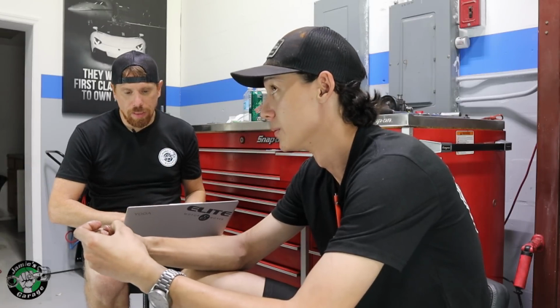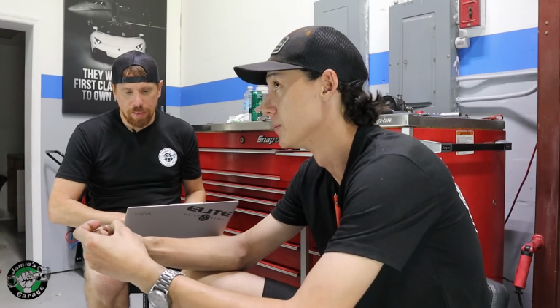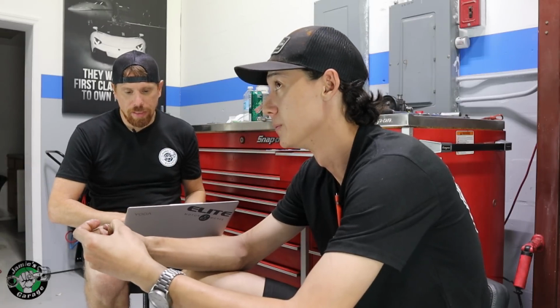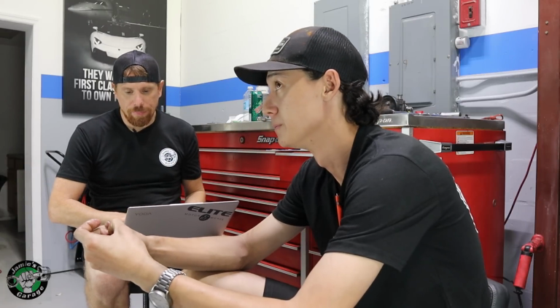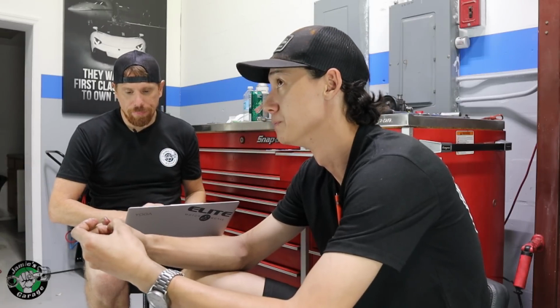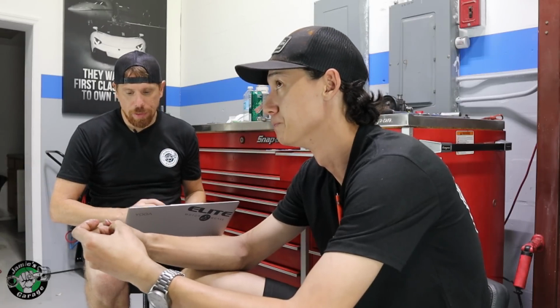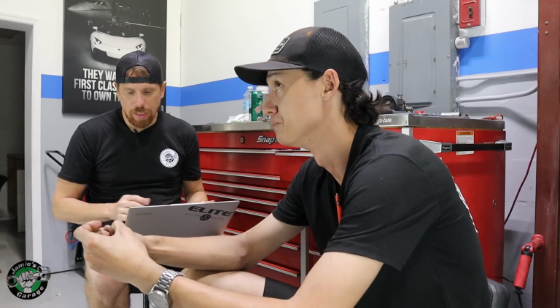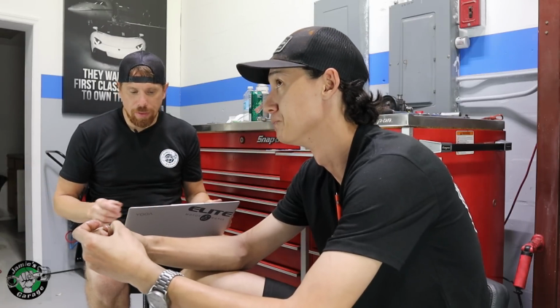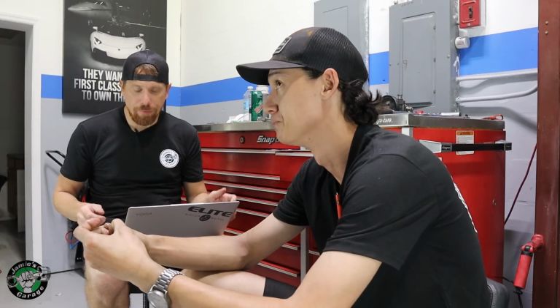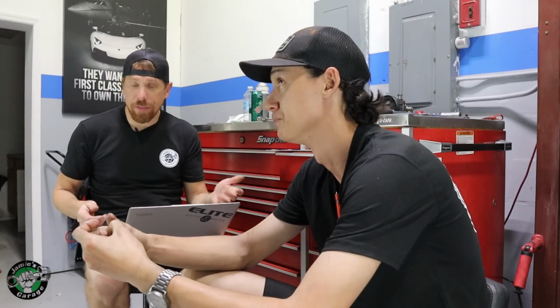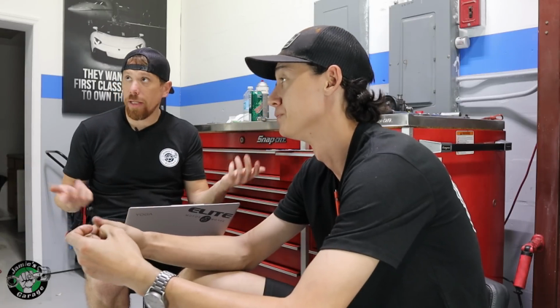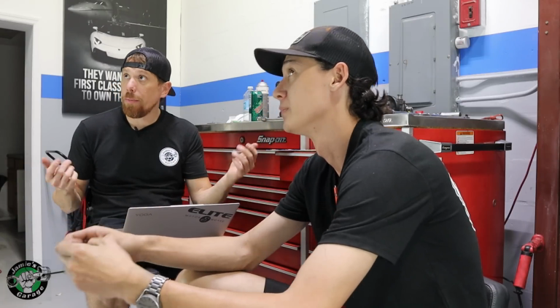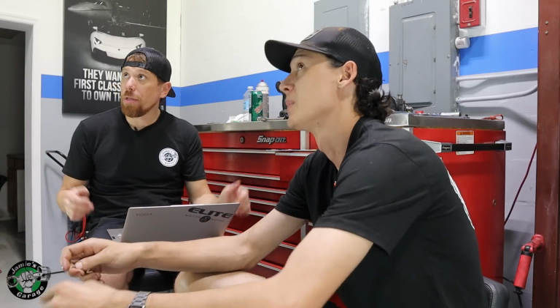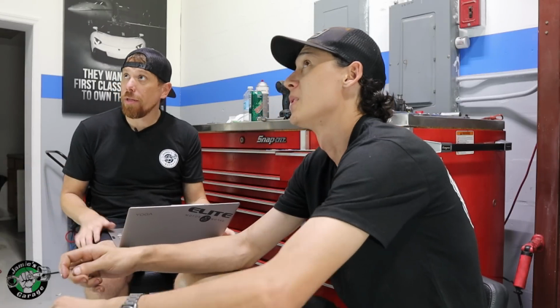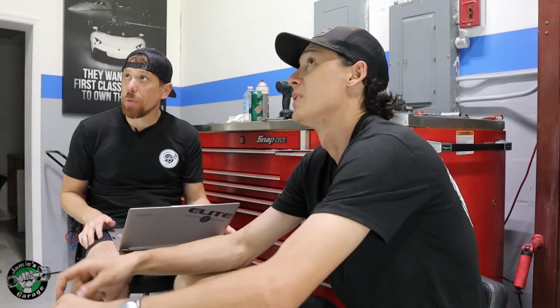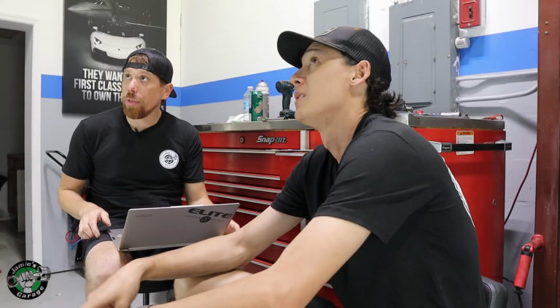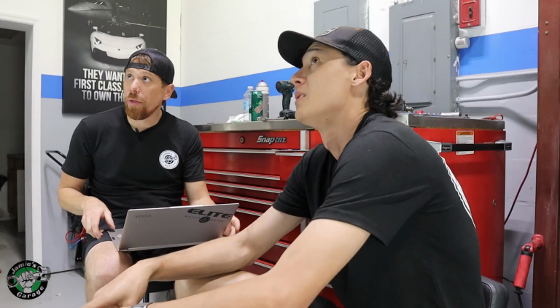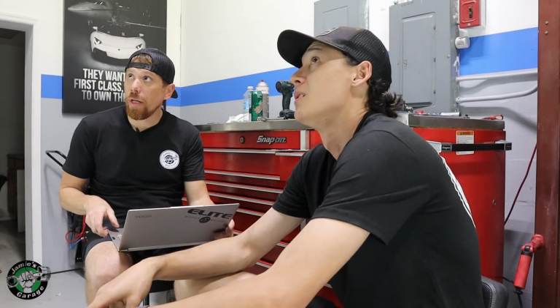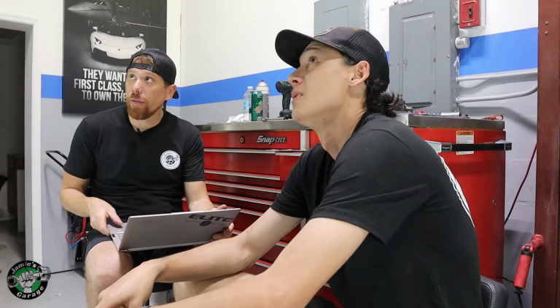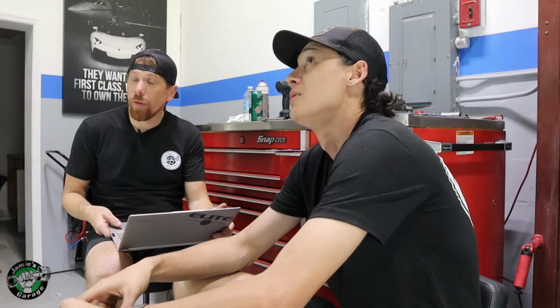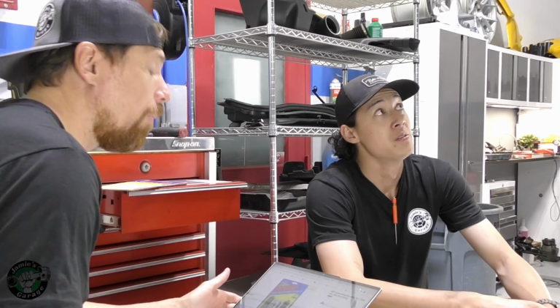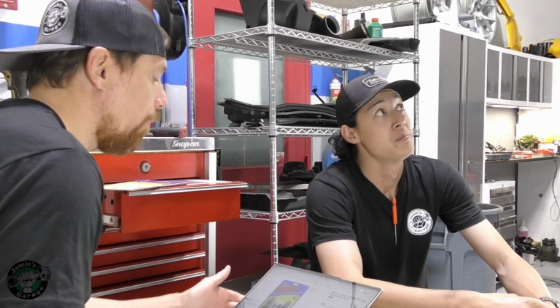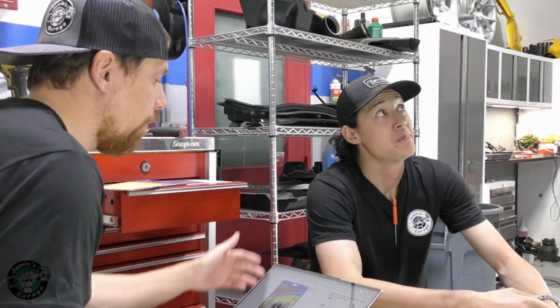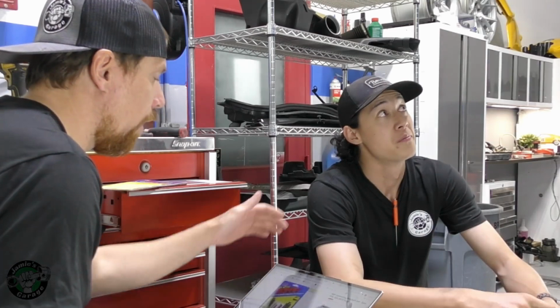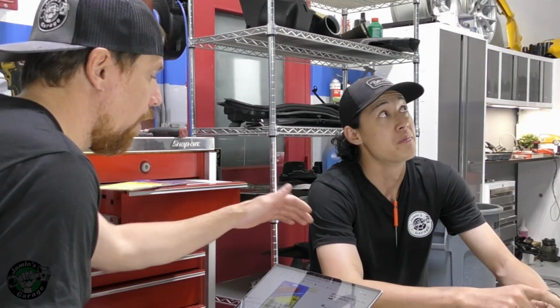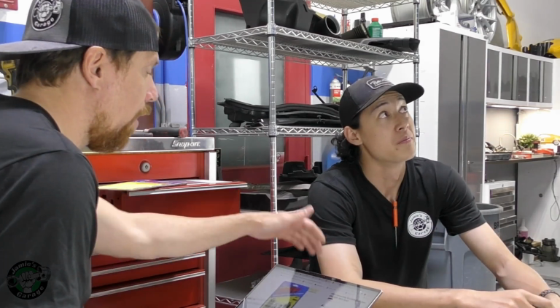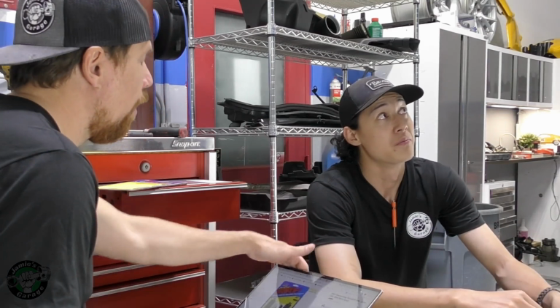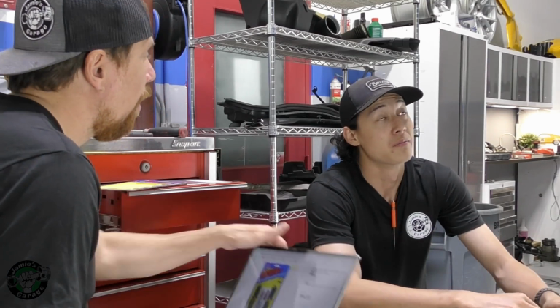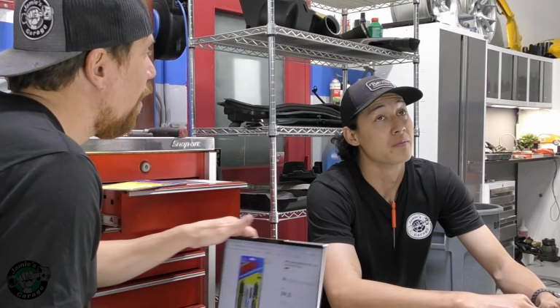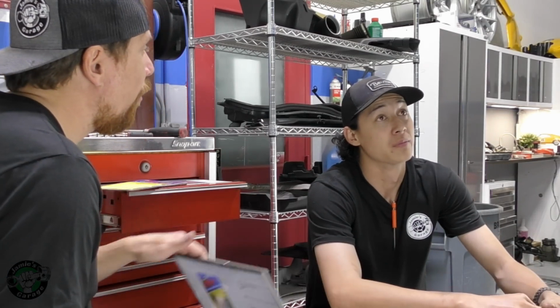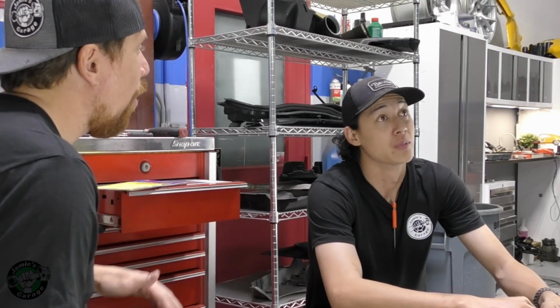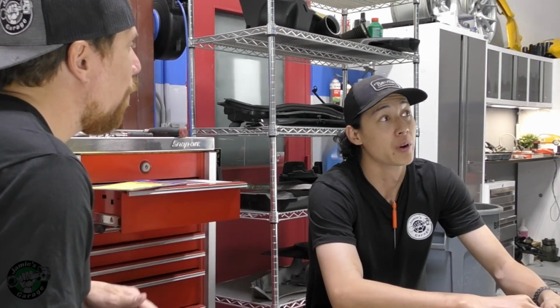In the meantime, let's wrap it up for tonight. There's nothing else we can do tonight, so let's go home.